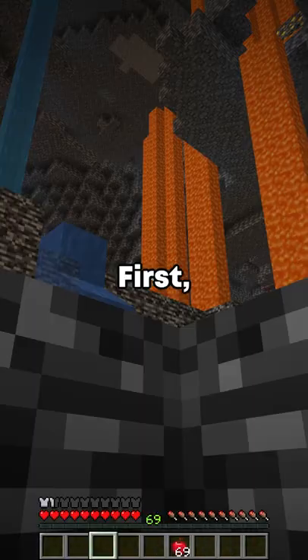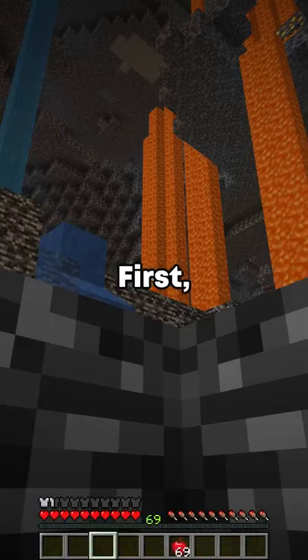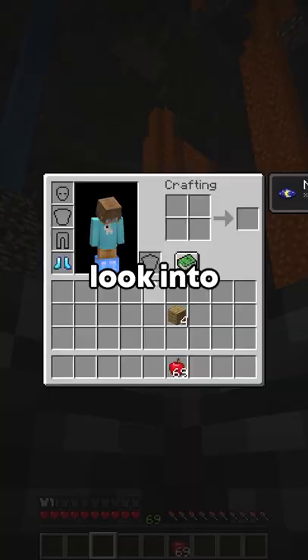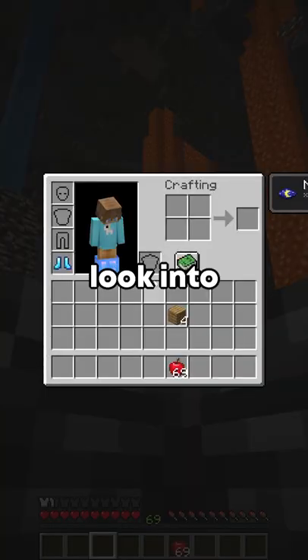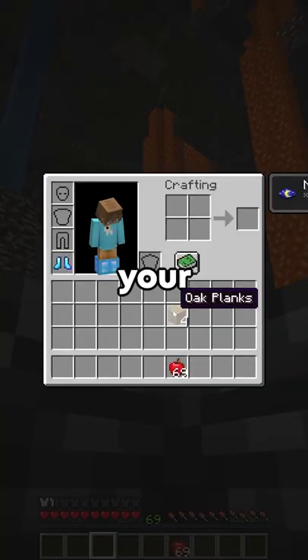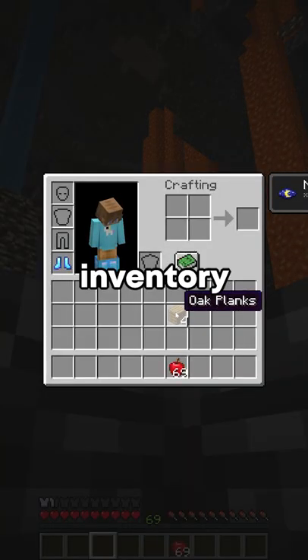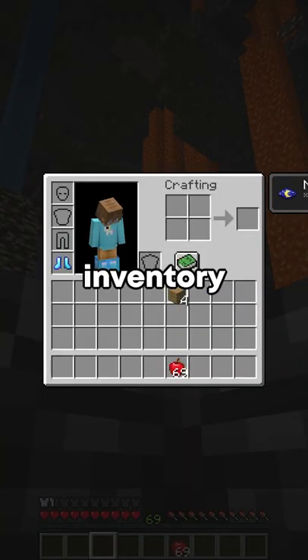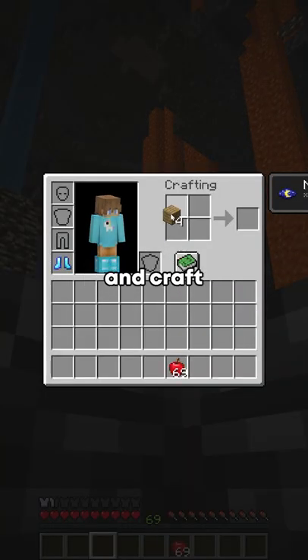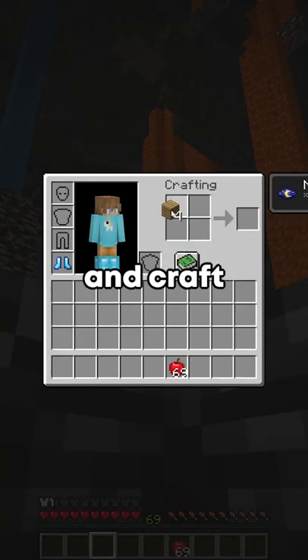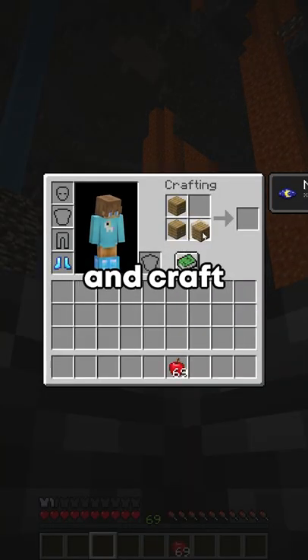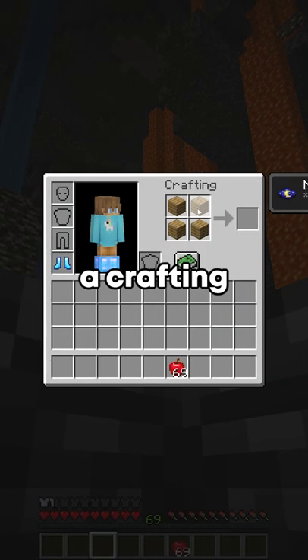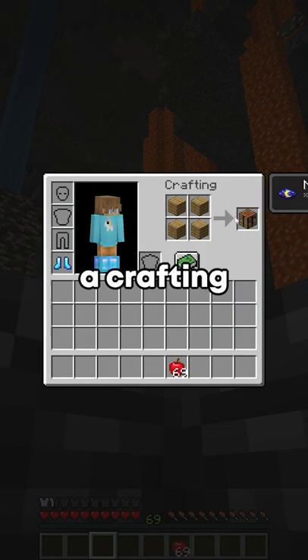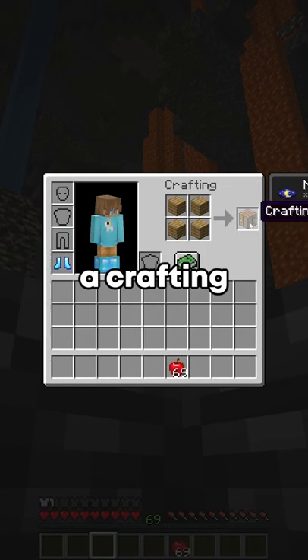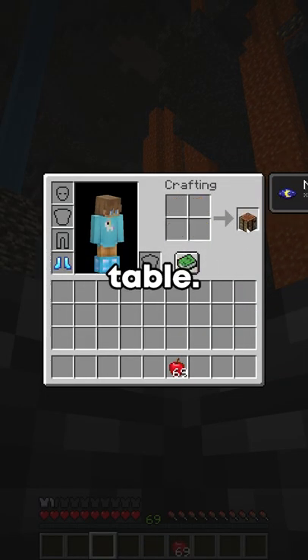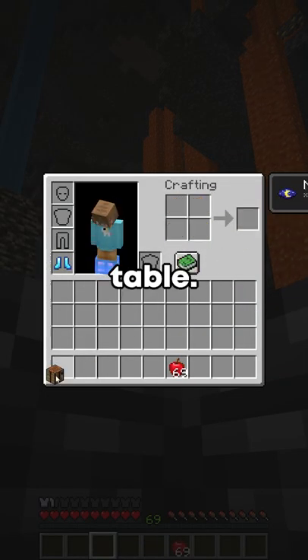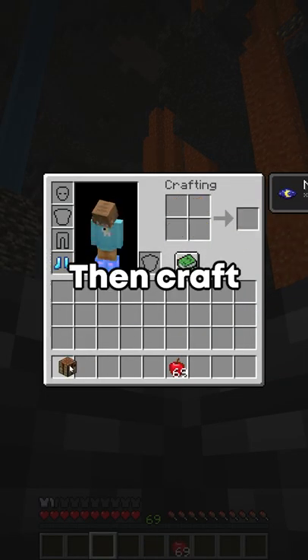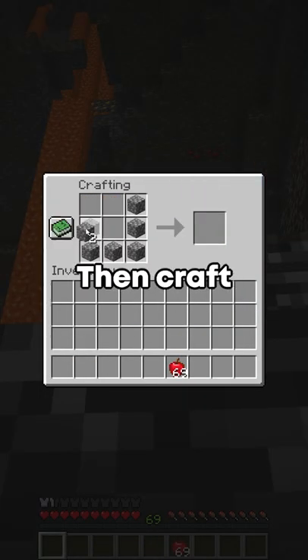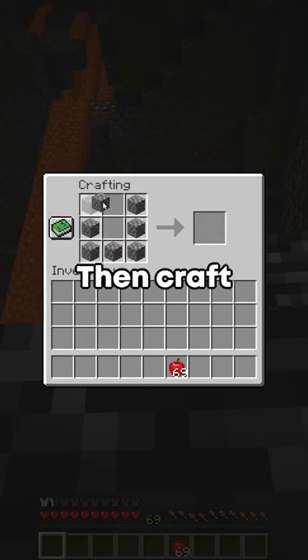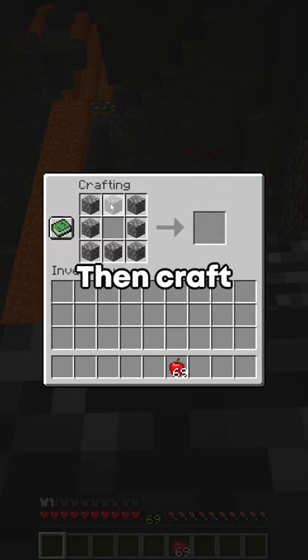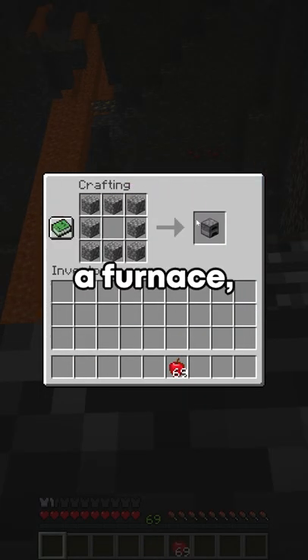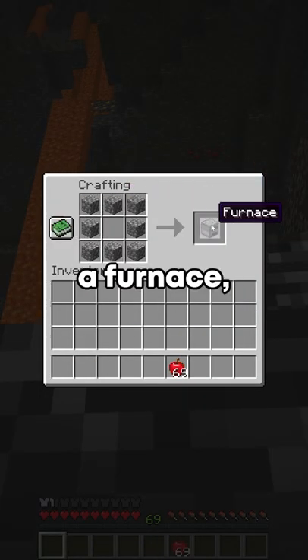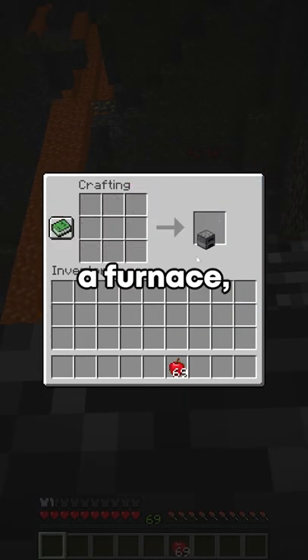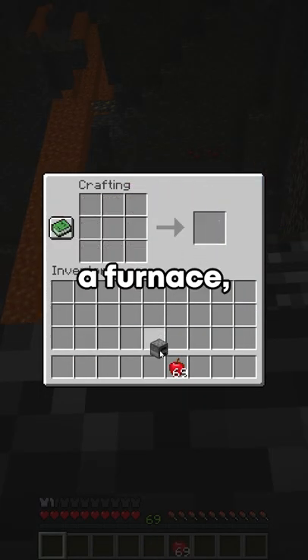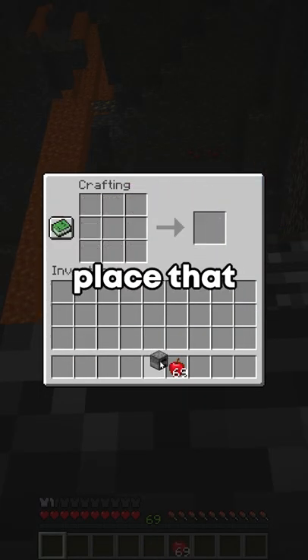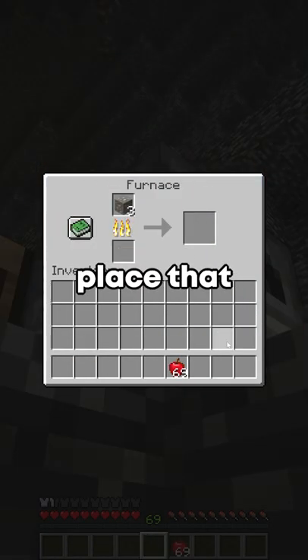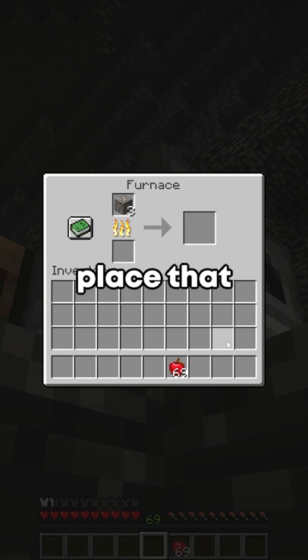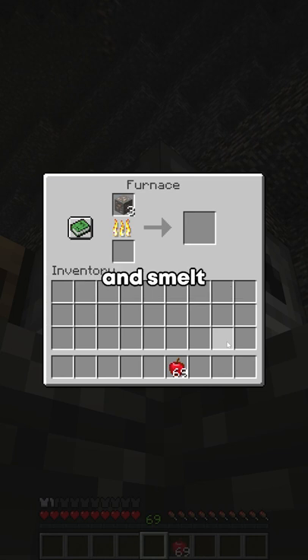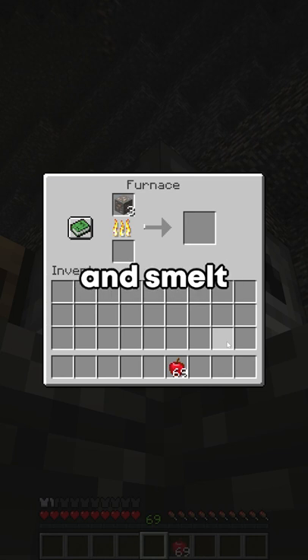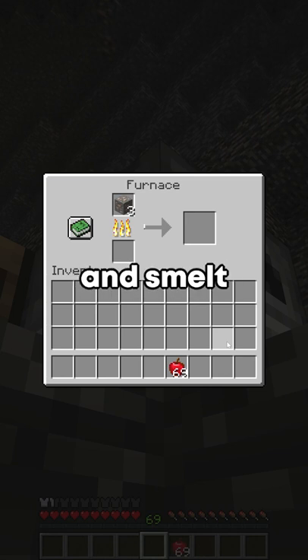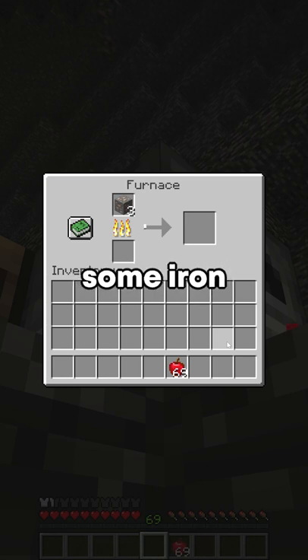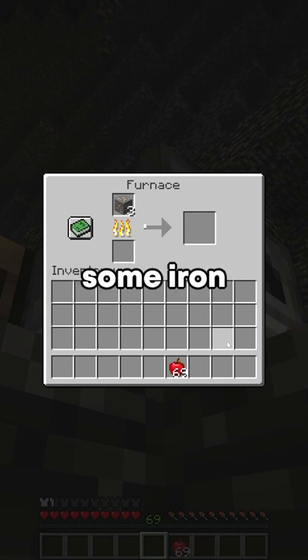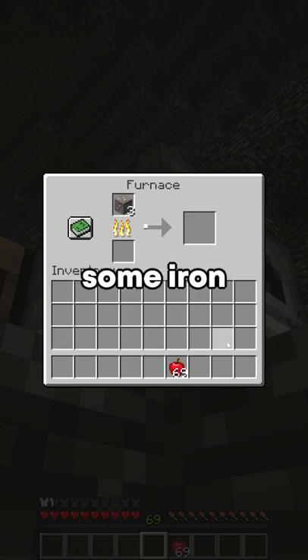First, look into your inventory and craft a crafting table. Then craft a furnace. Place that and smelt some iron.